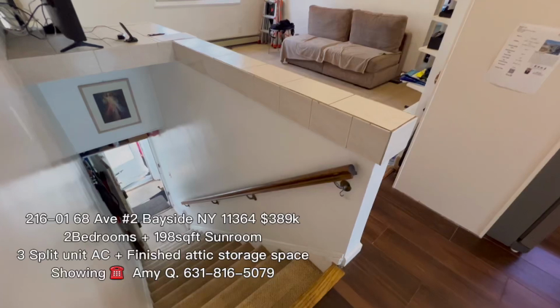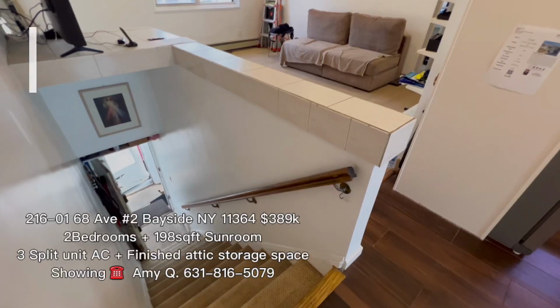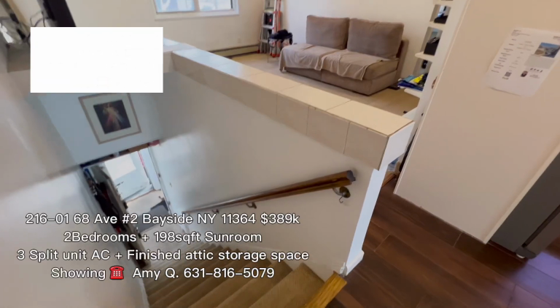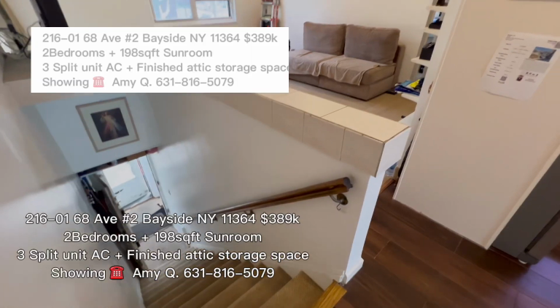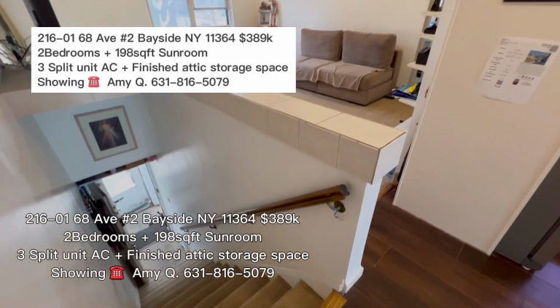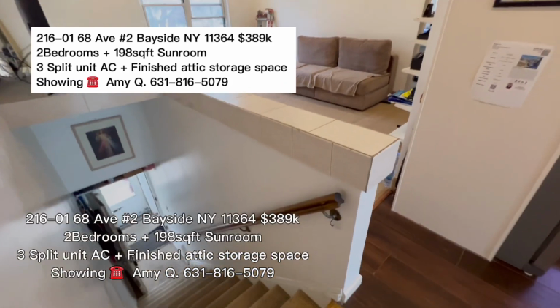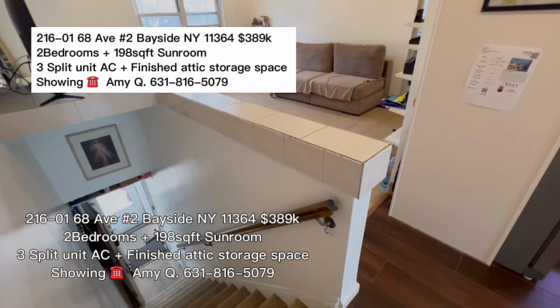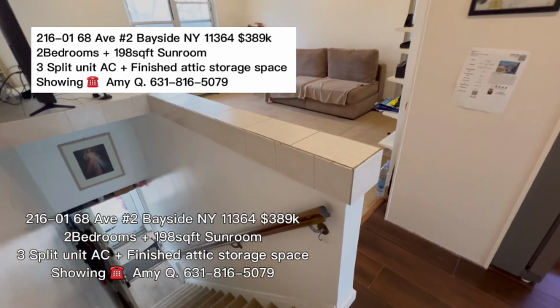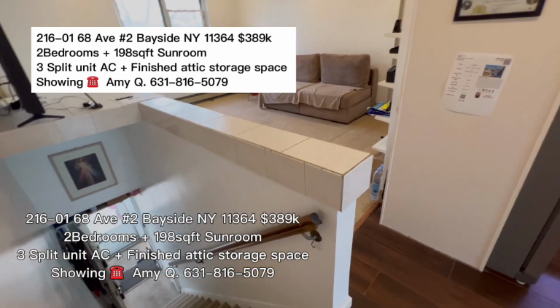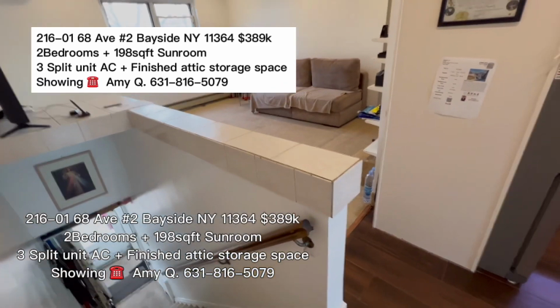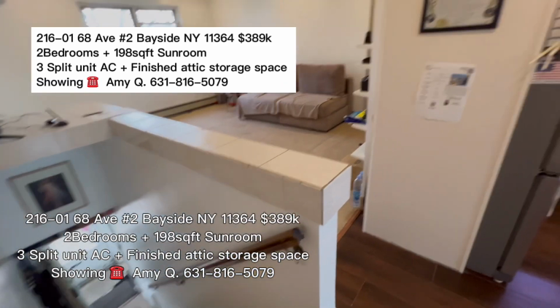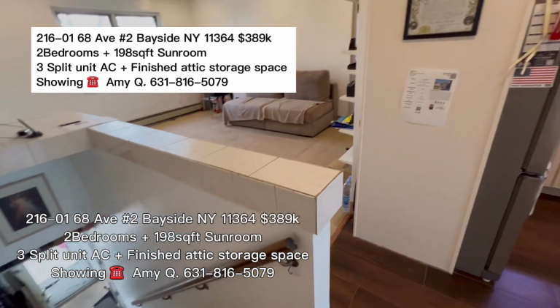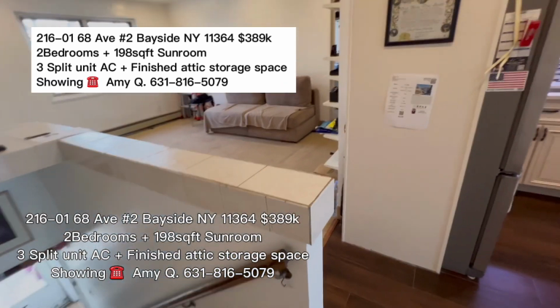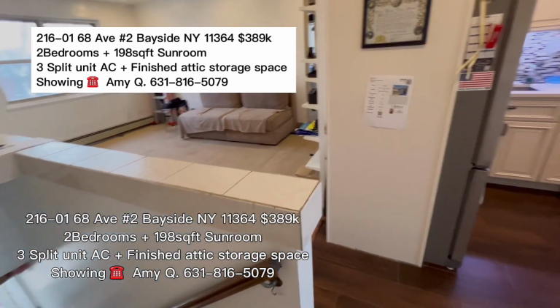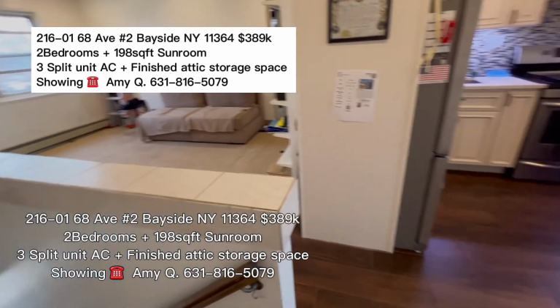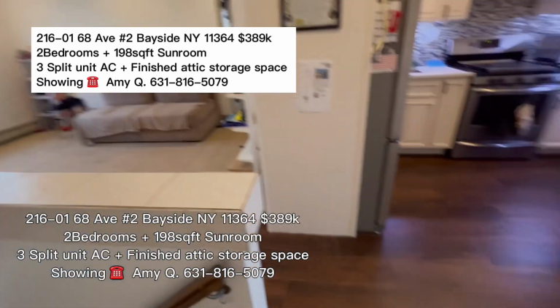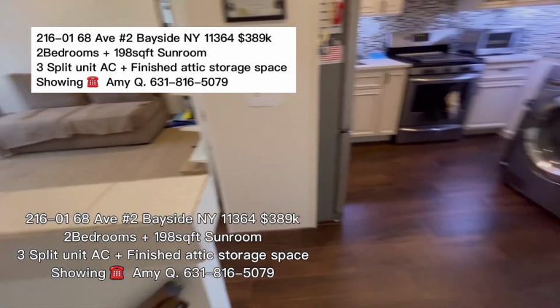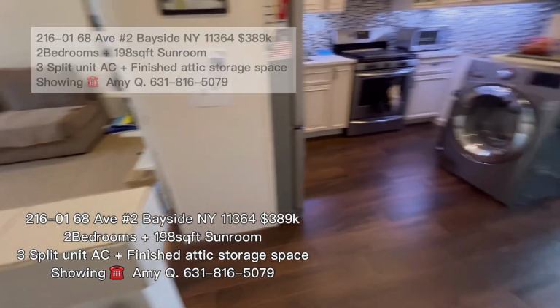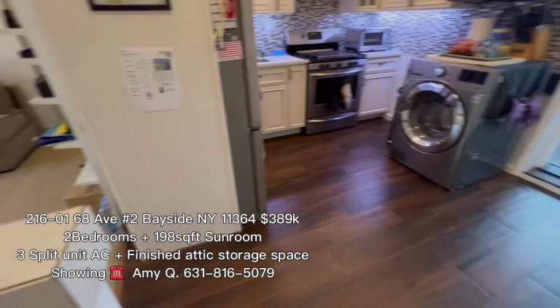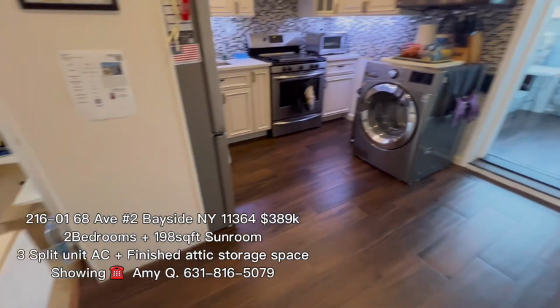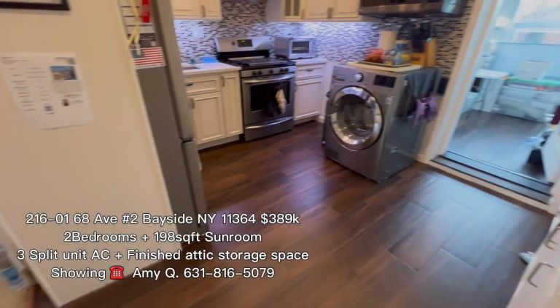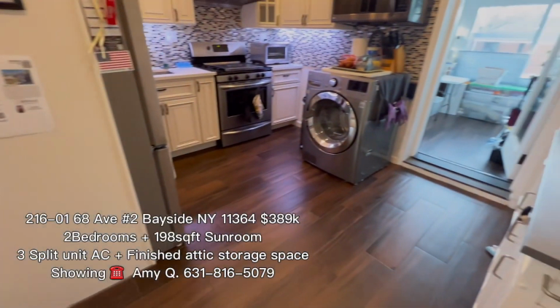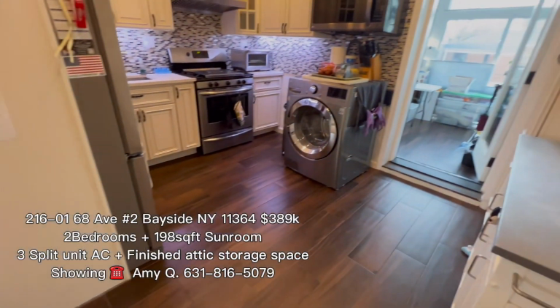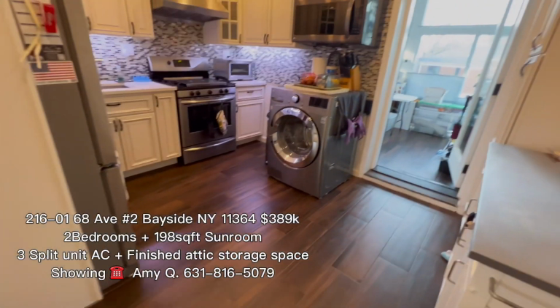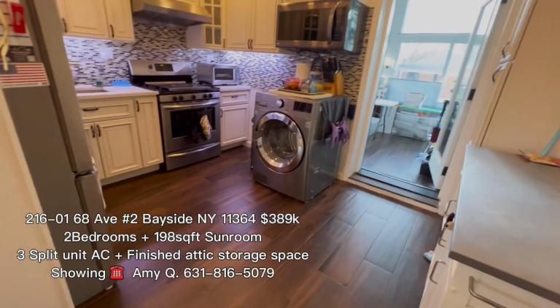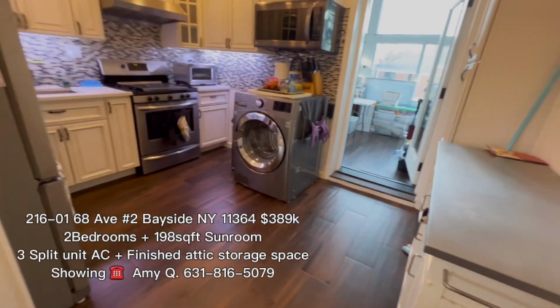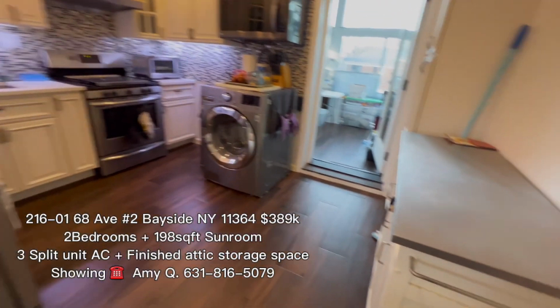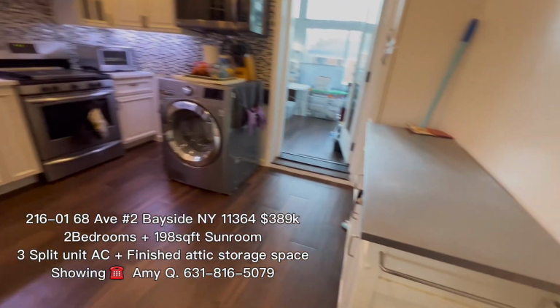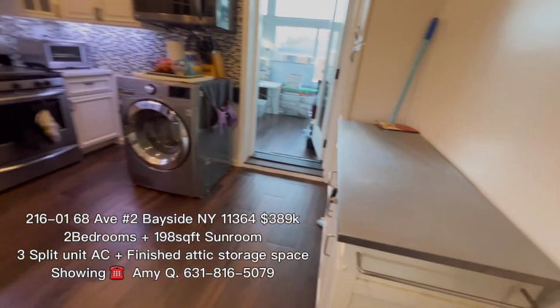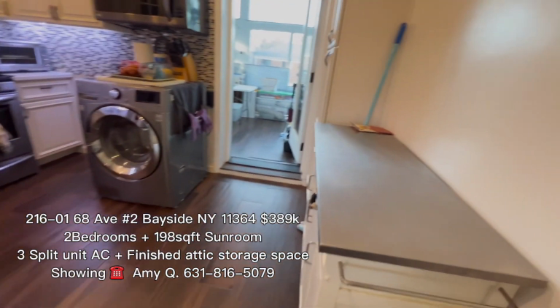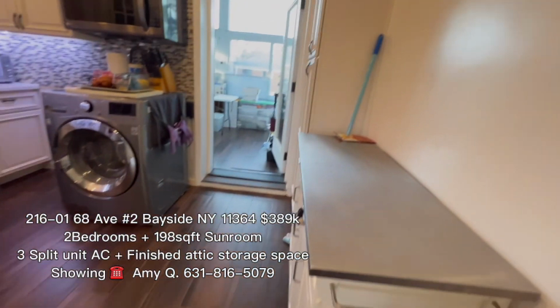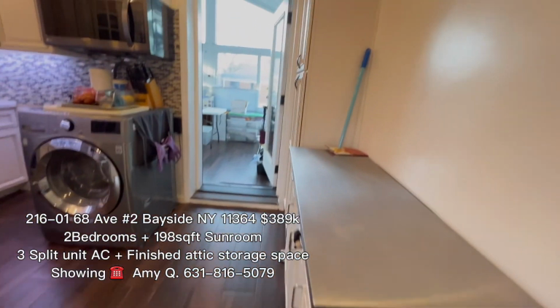216-01. This is a two-bedroom with a sunroom.